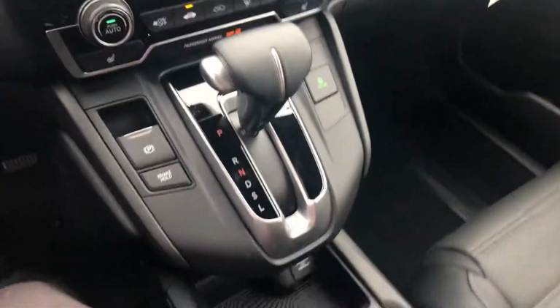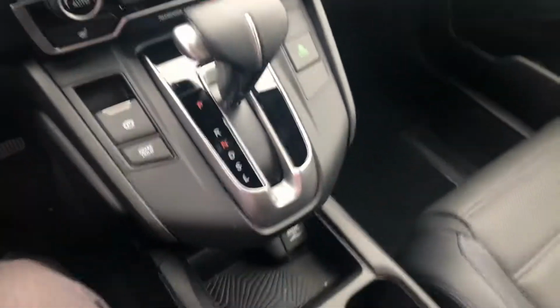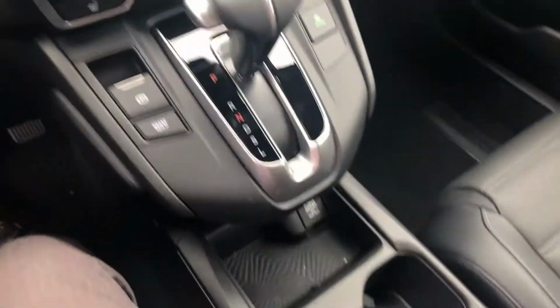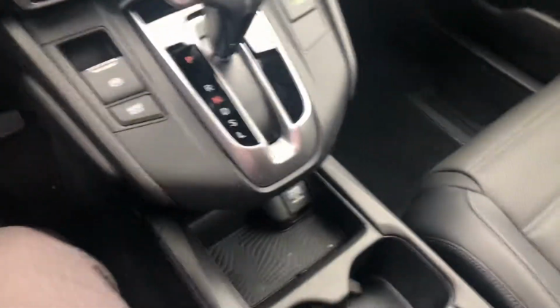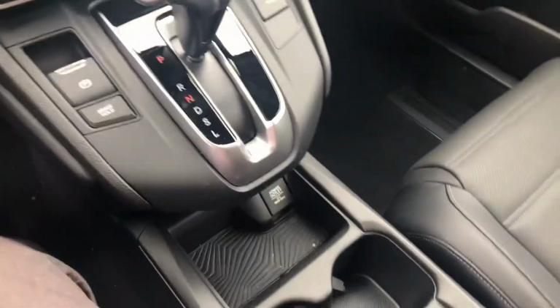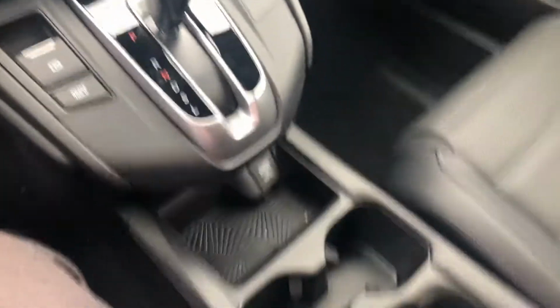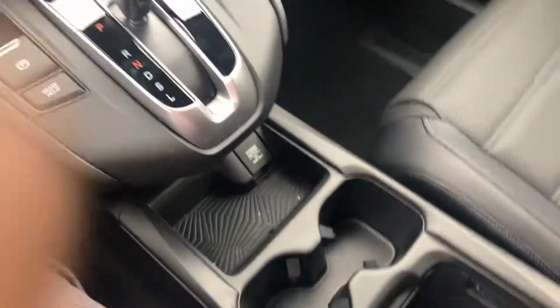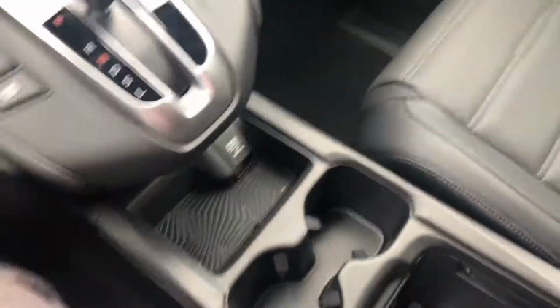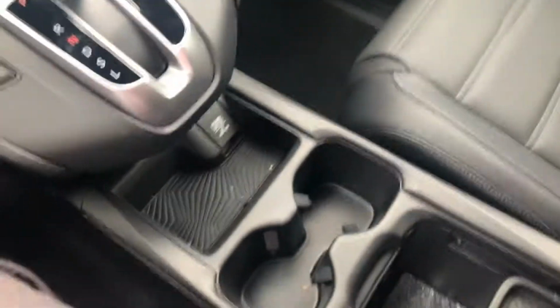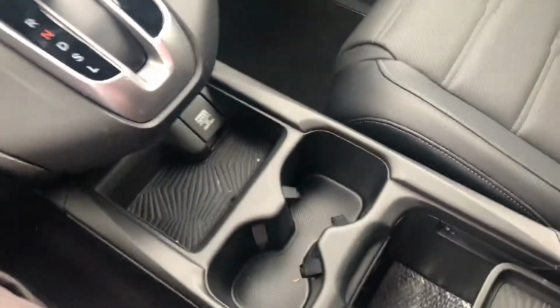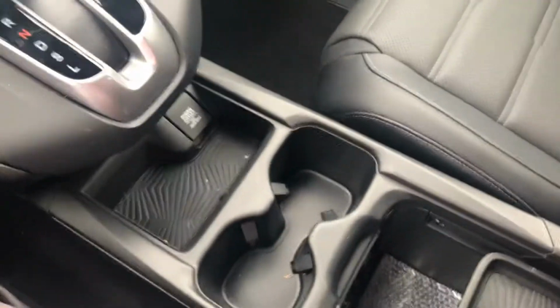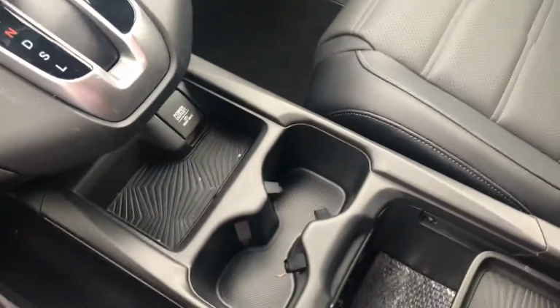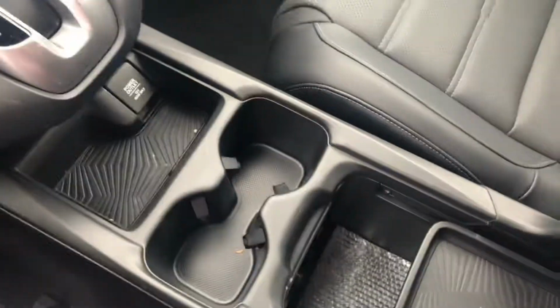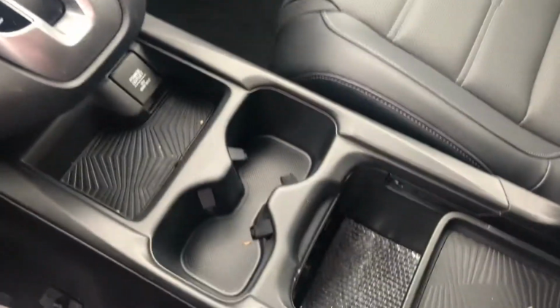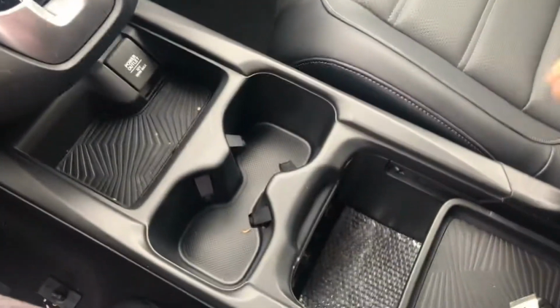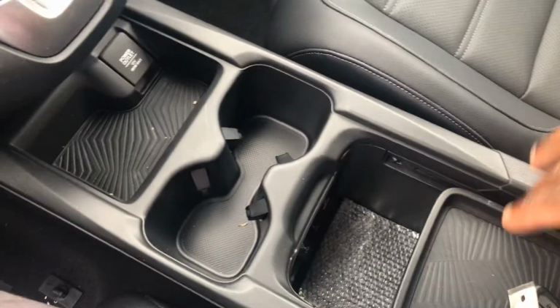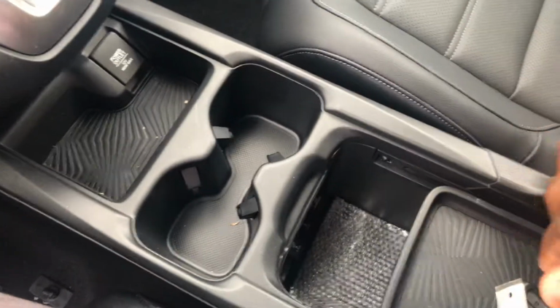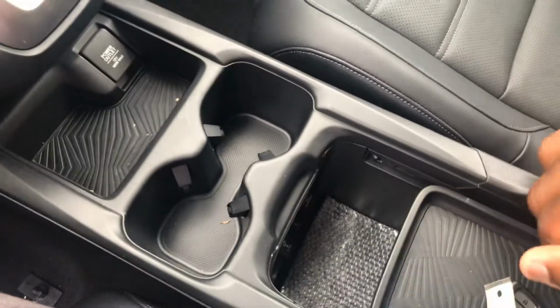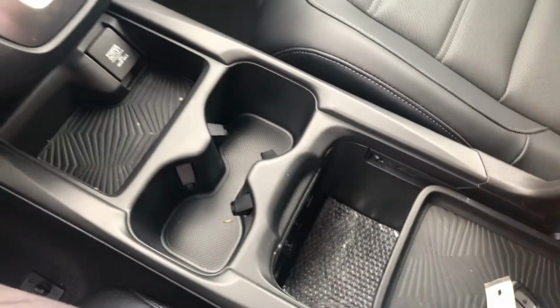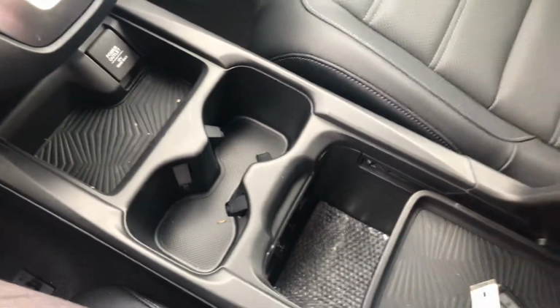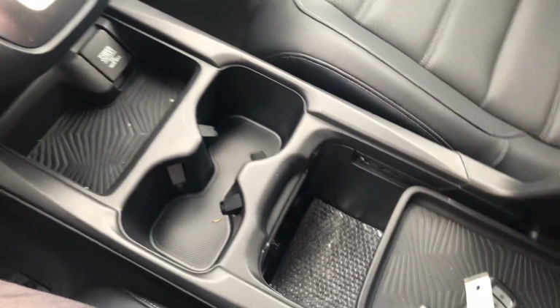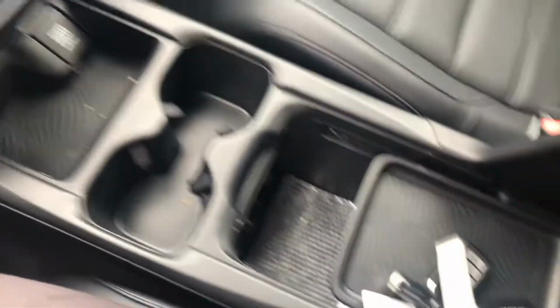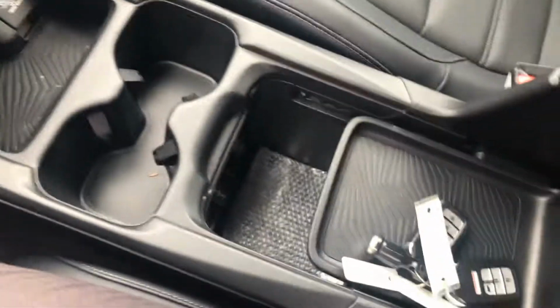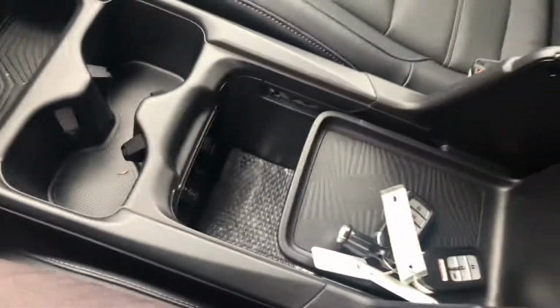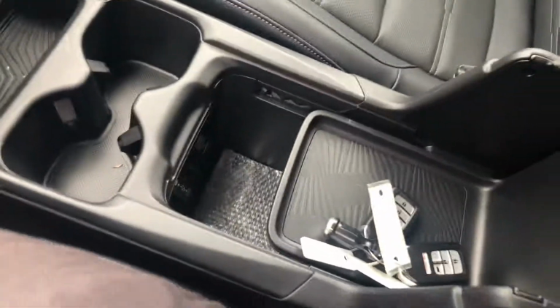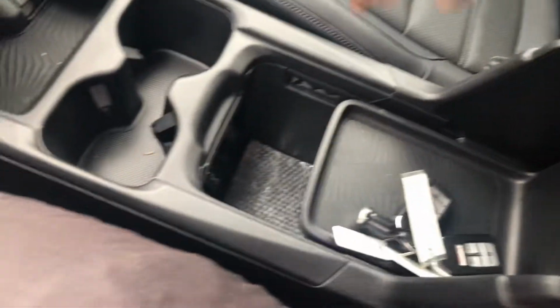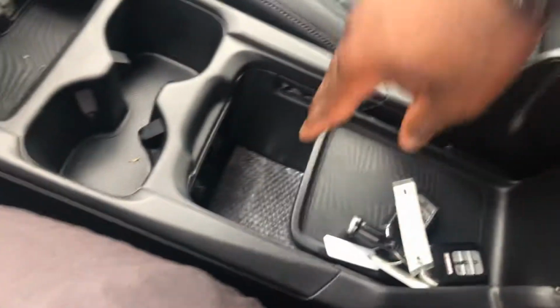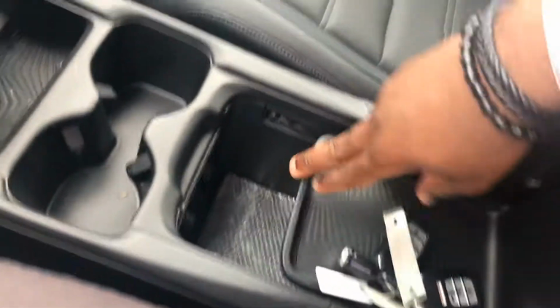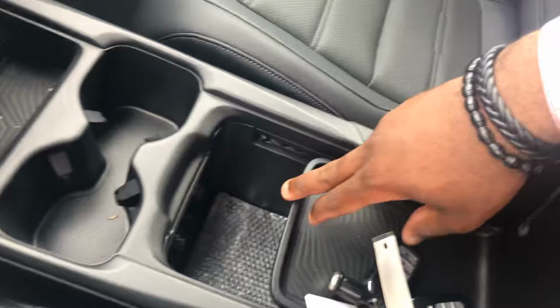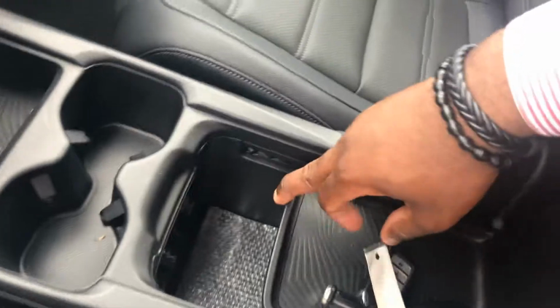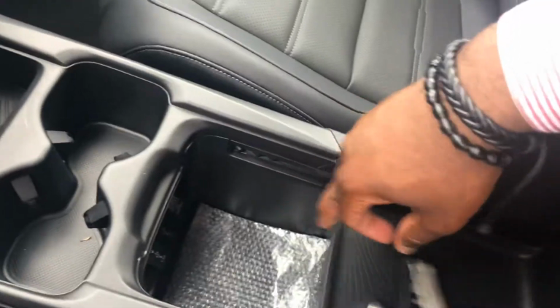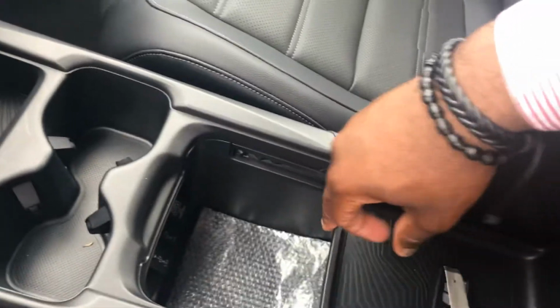Plenty of space in the middle console here — cup holder and plenty of space in the middle.